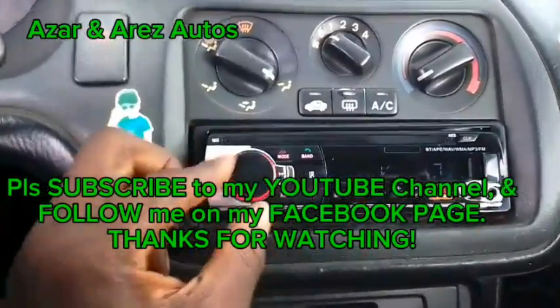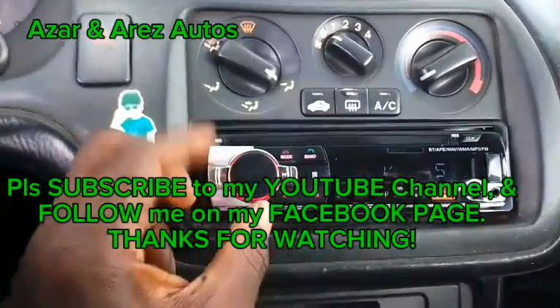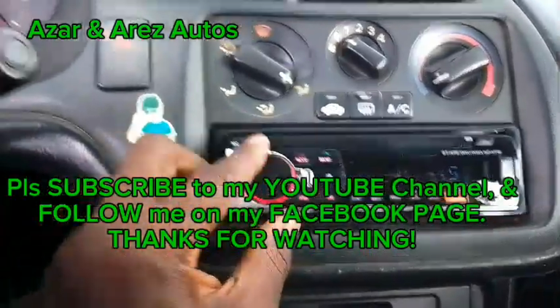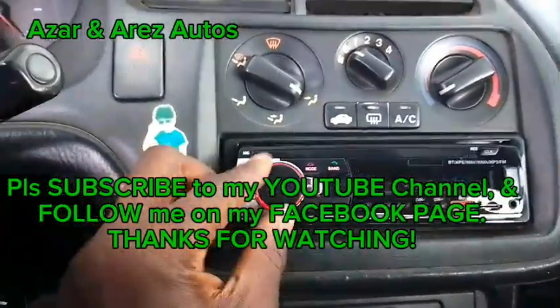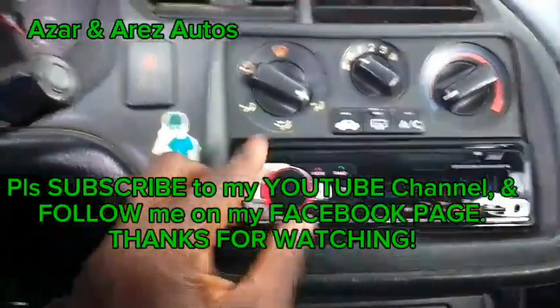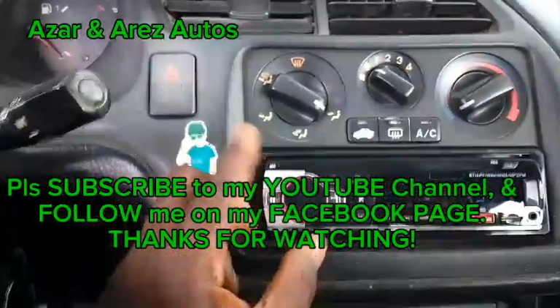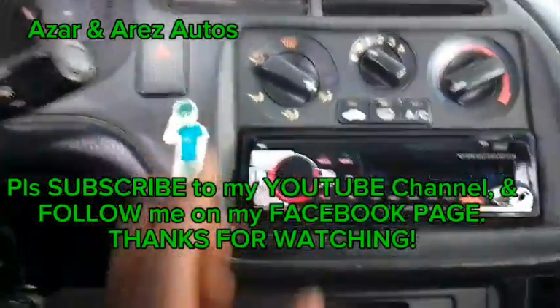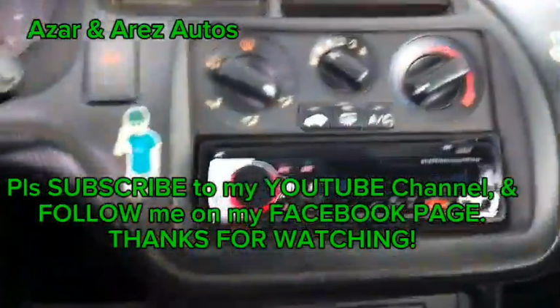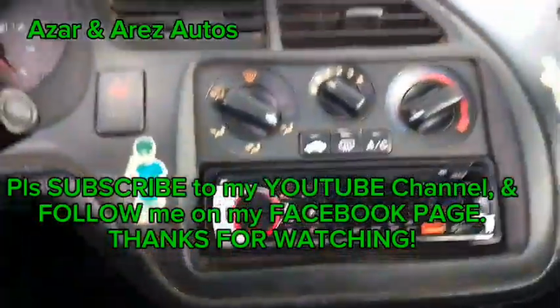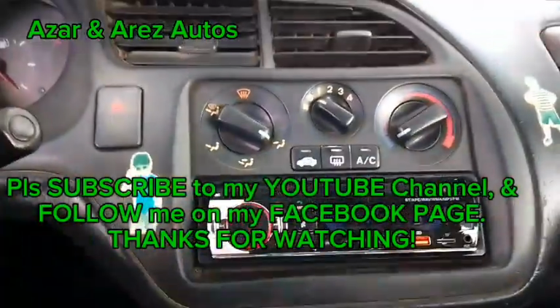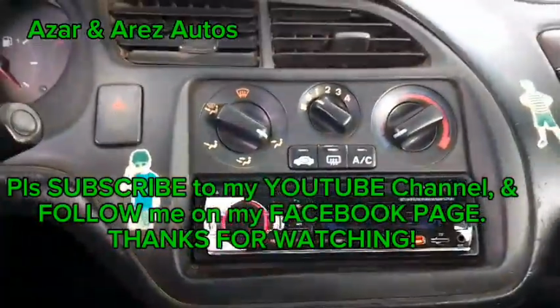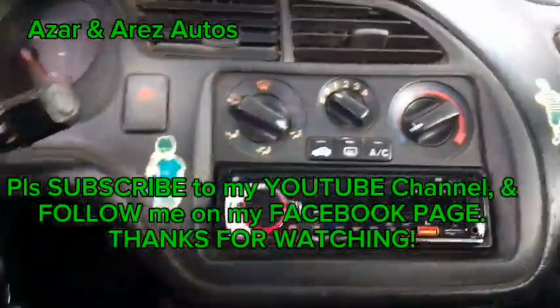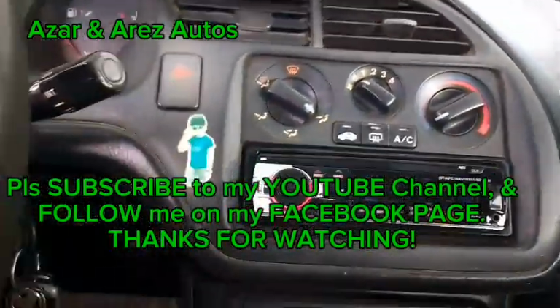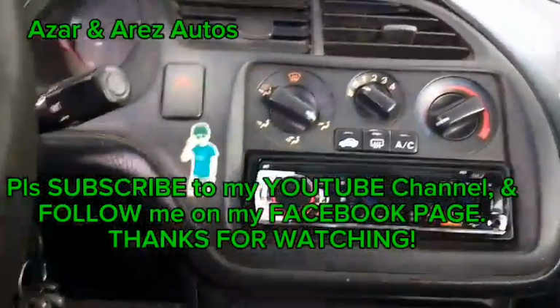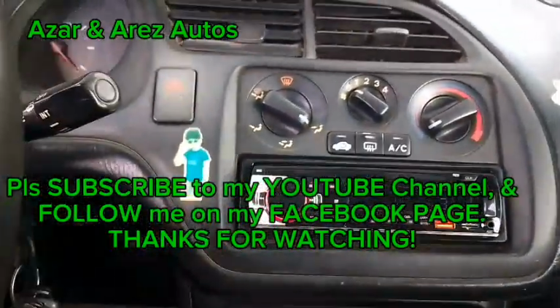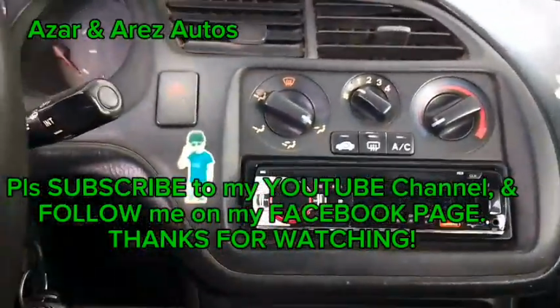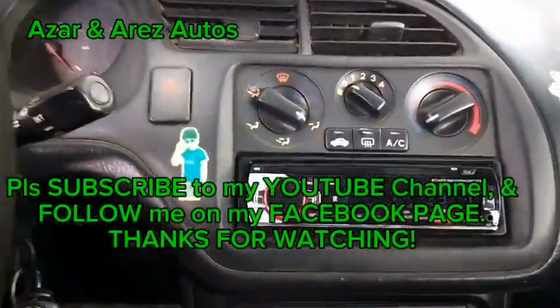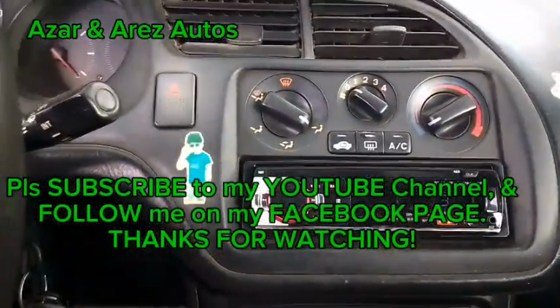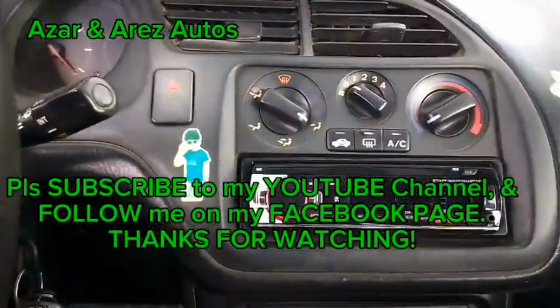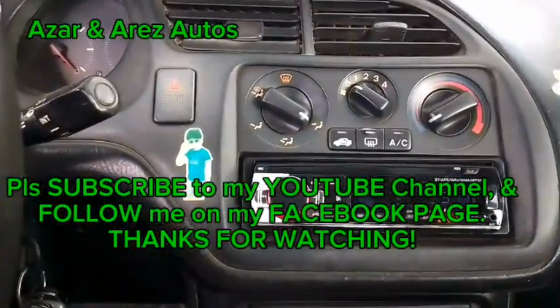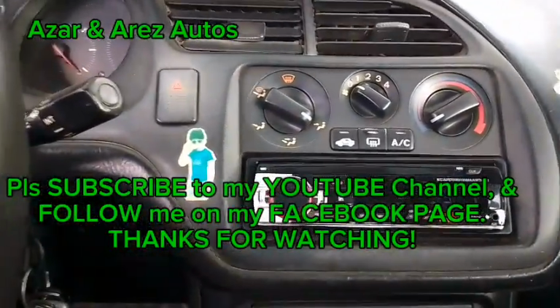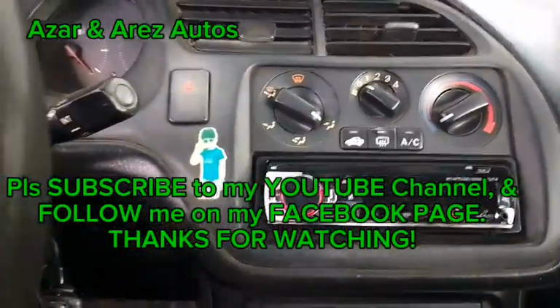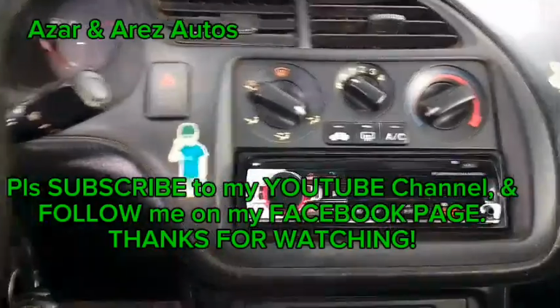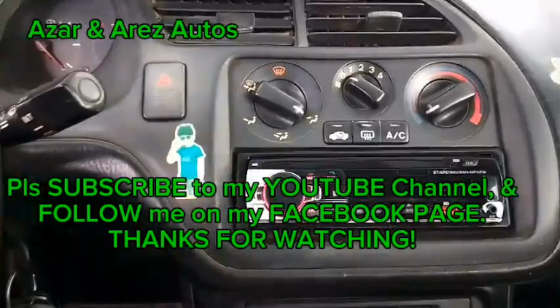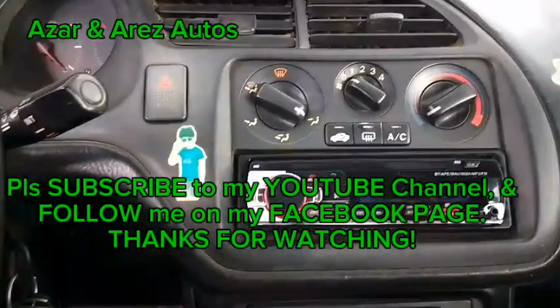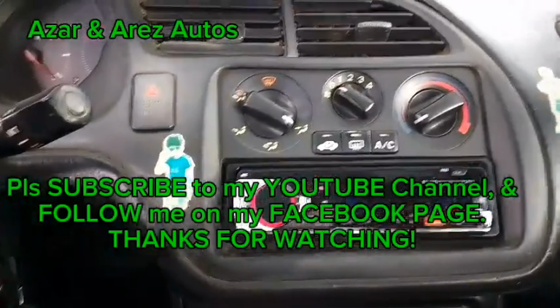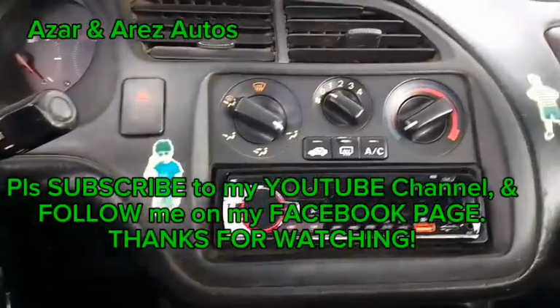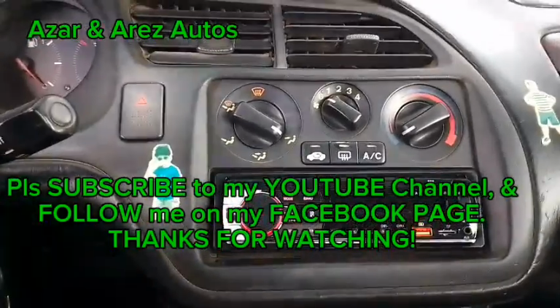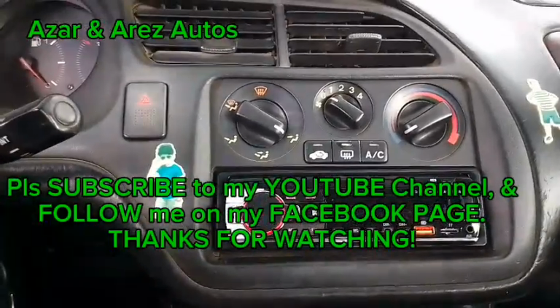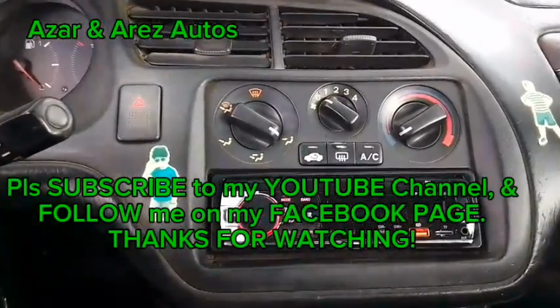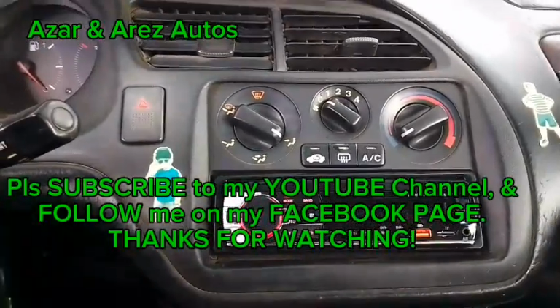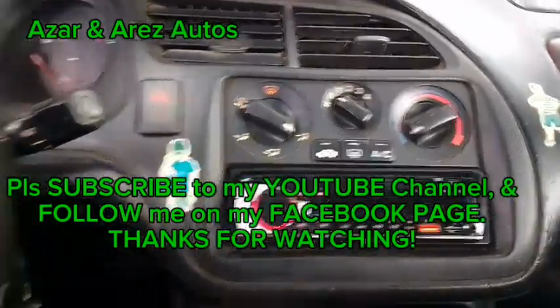This is Azan RS Otto. Please share and subscribe to my YouTube channel. Thank you for watching.